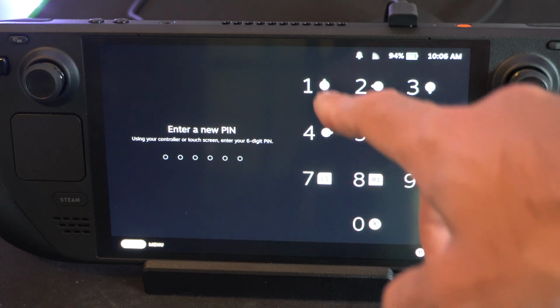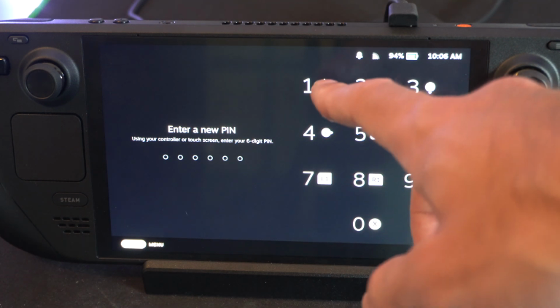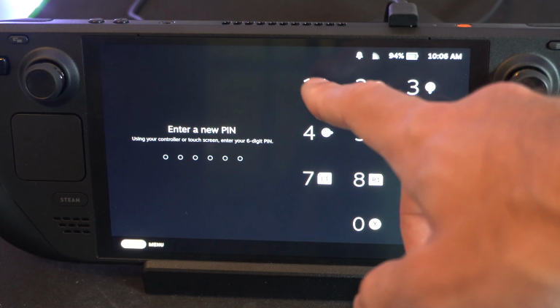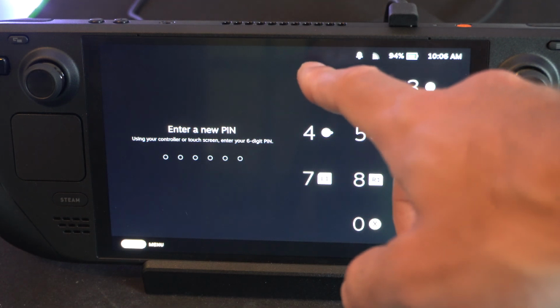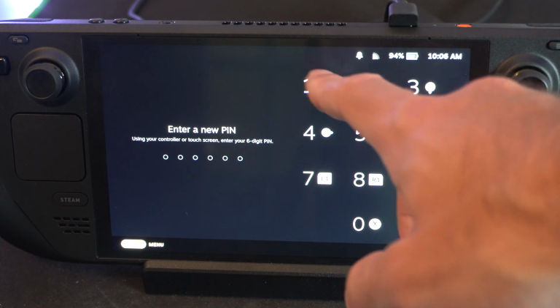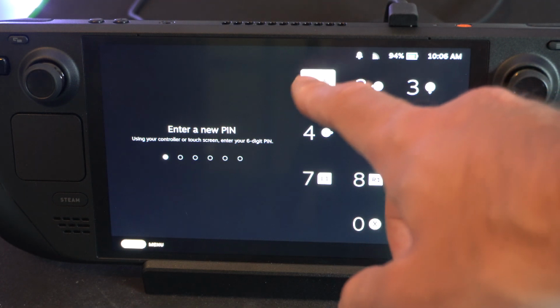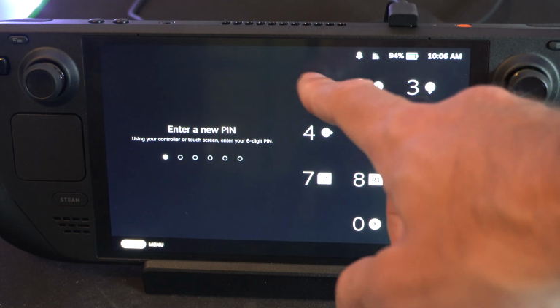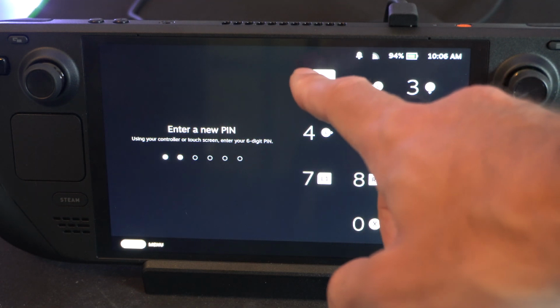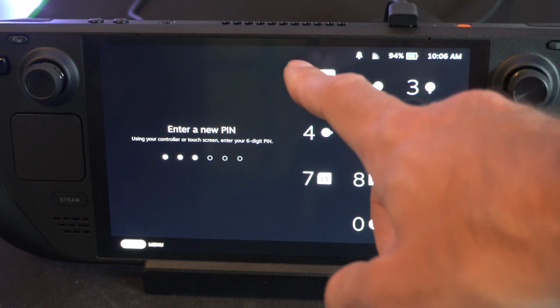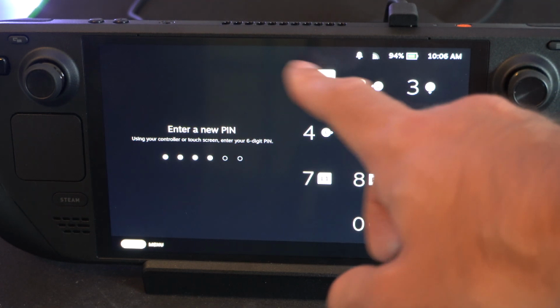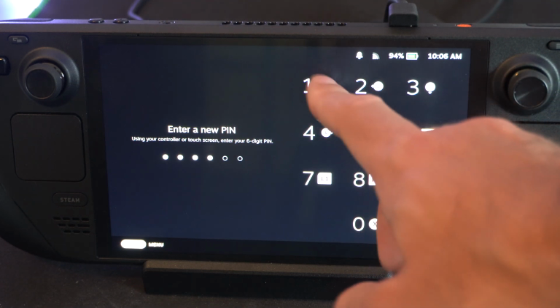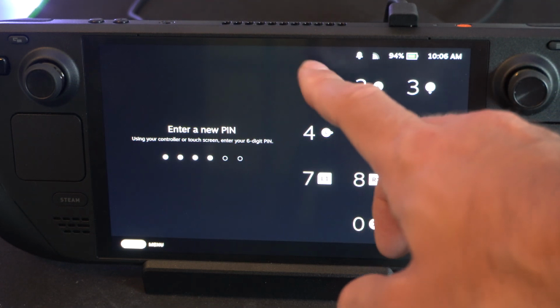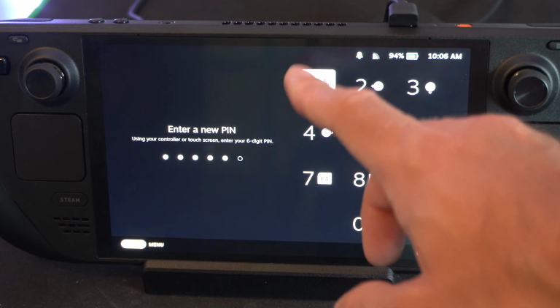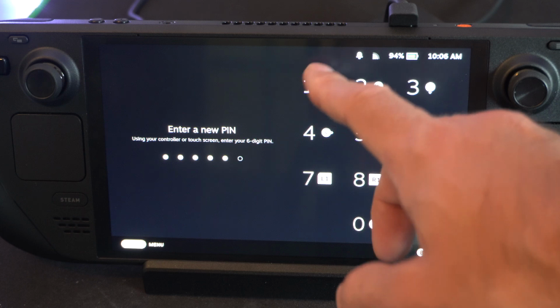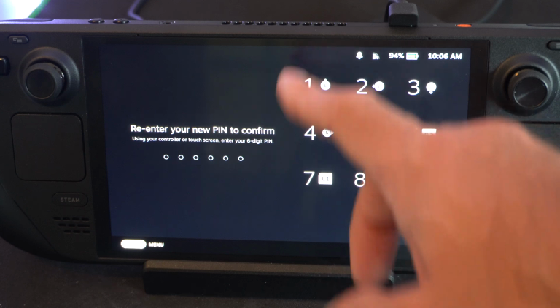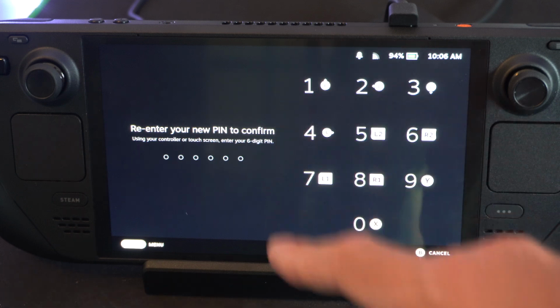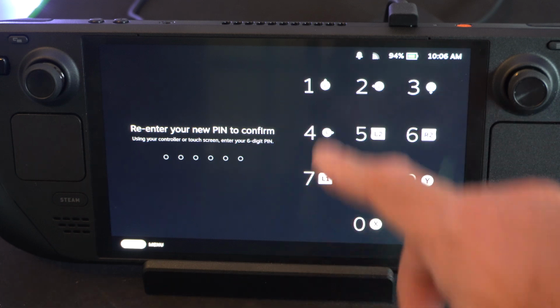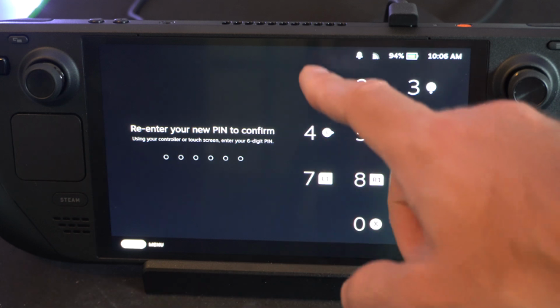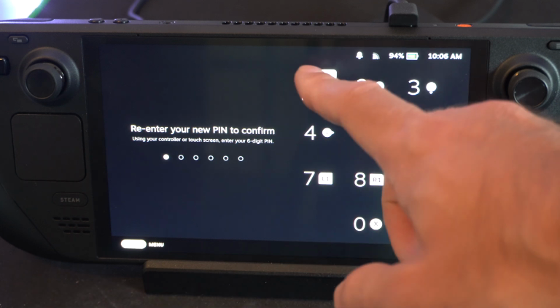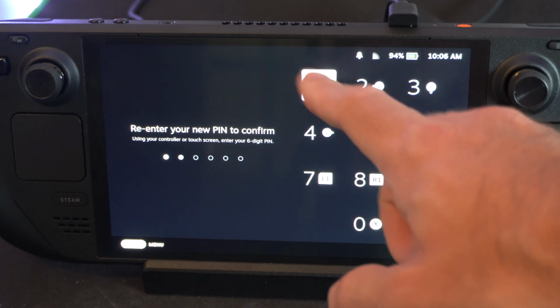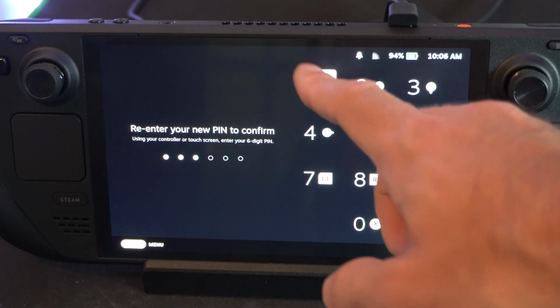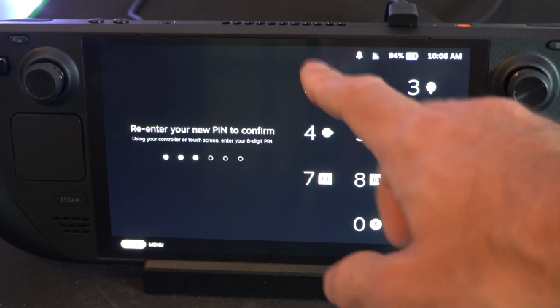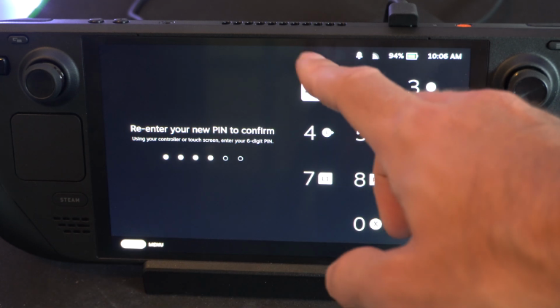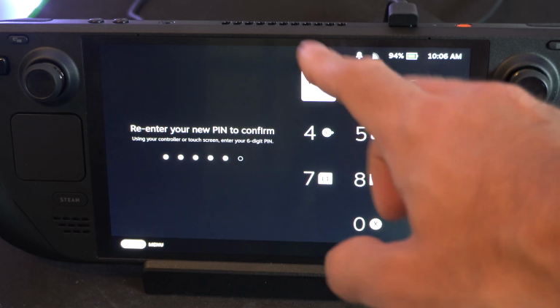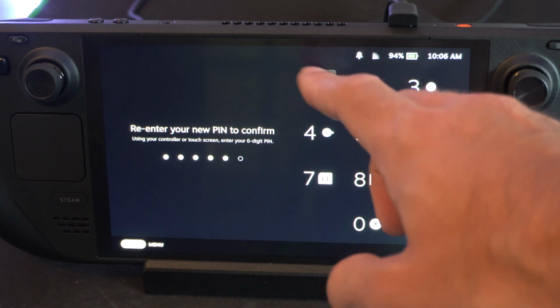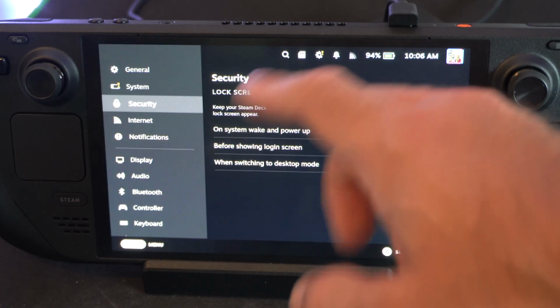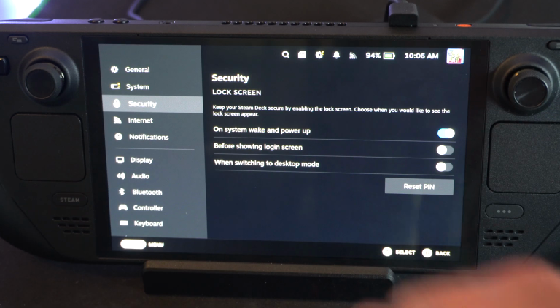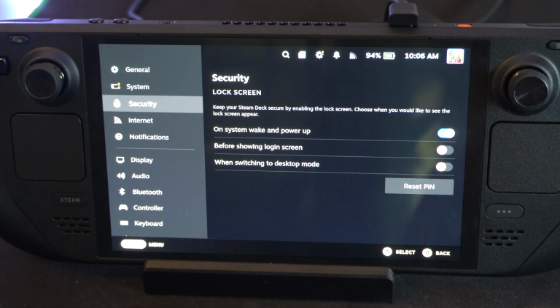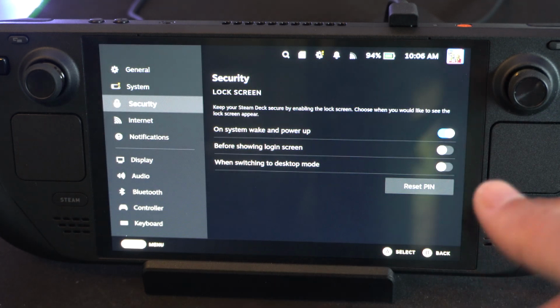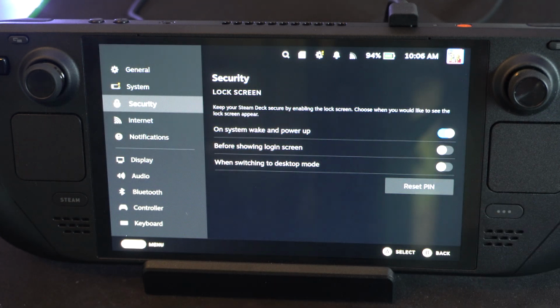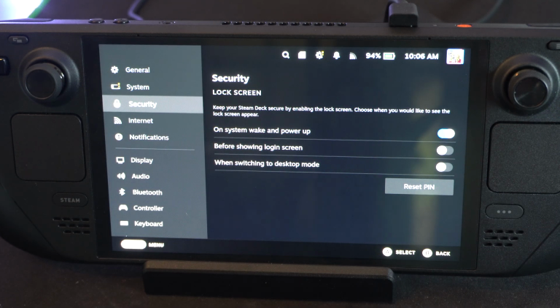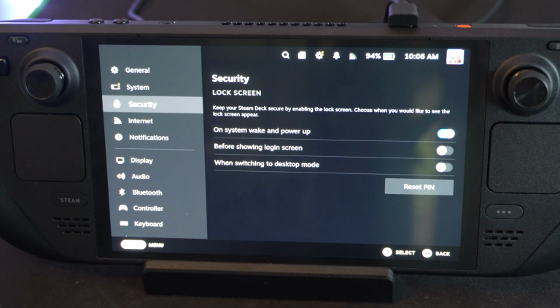You can just type something in now, like 1111, and then just confirm it, and then it should be on.